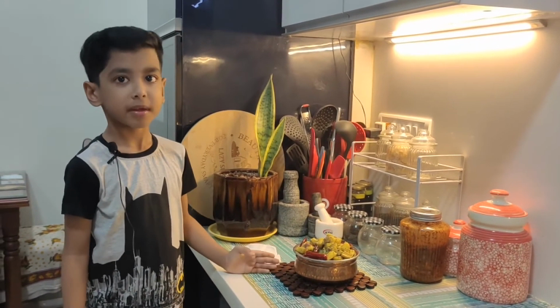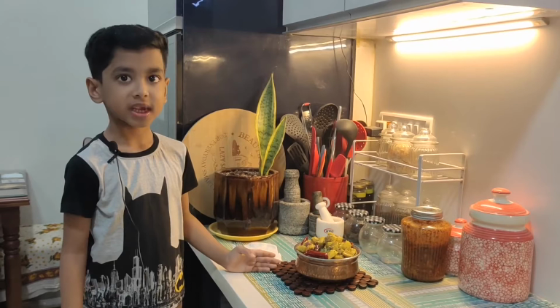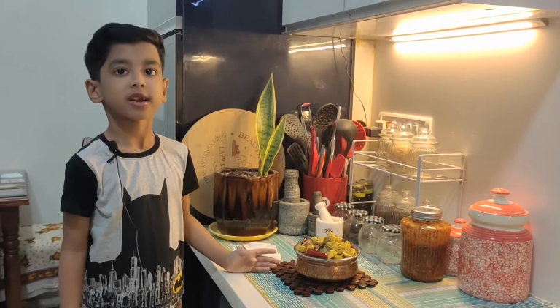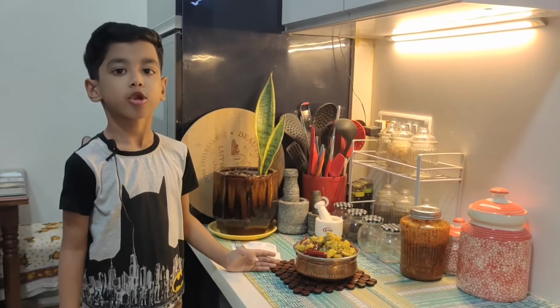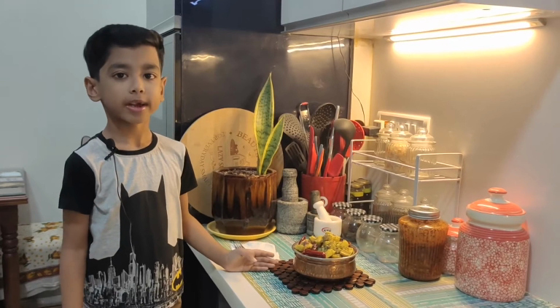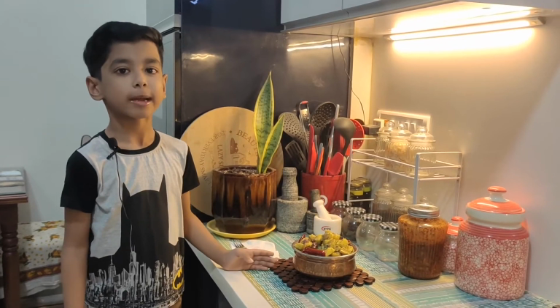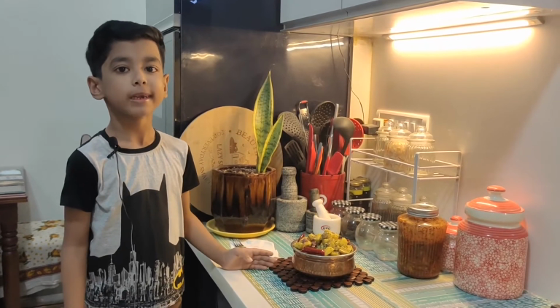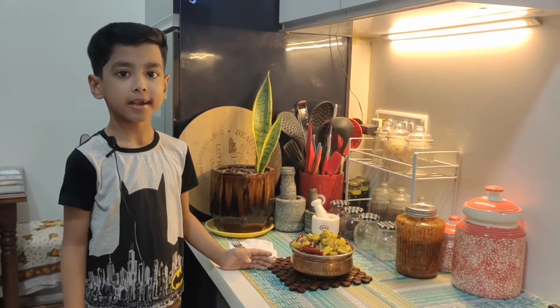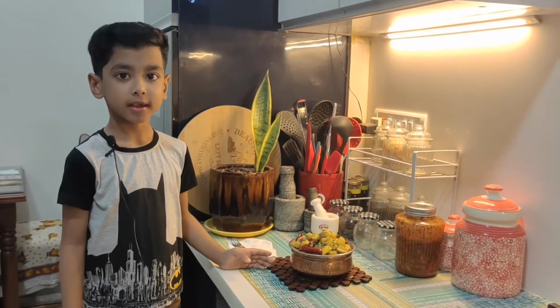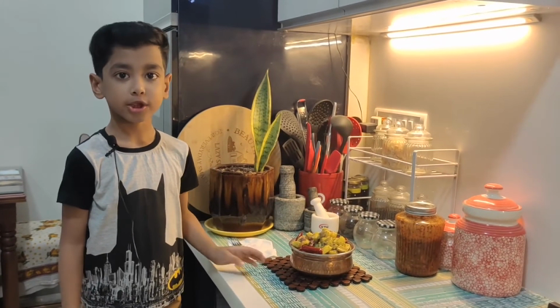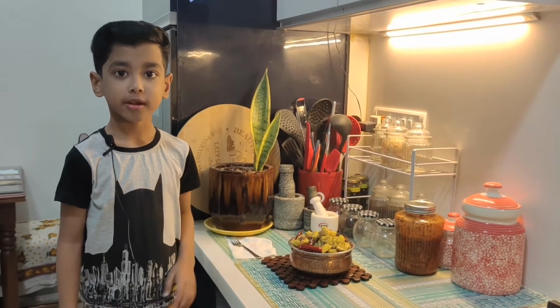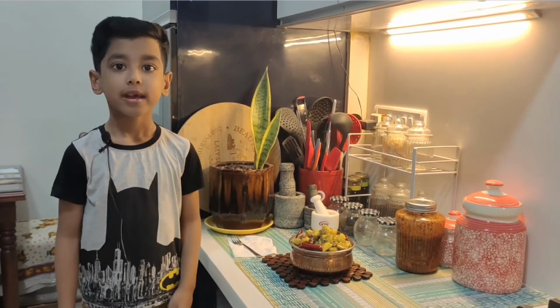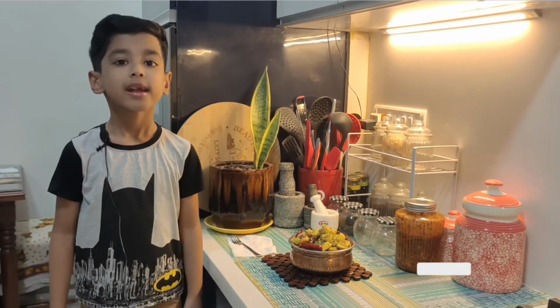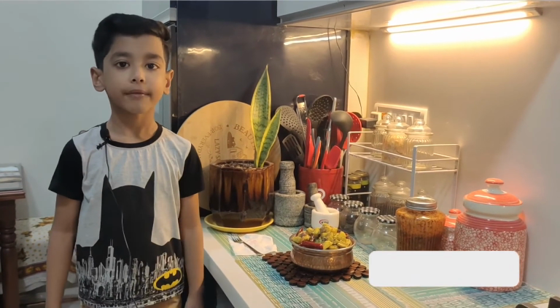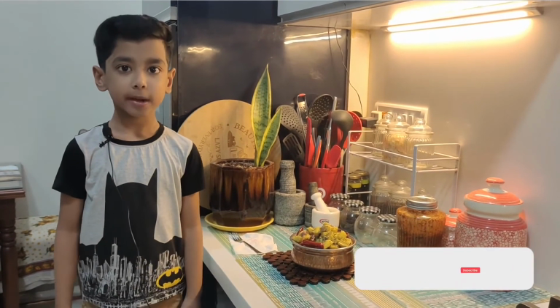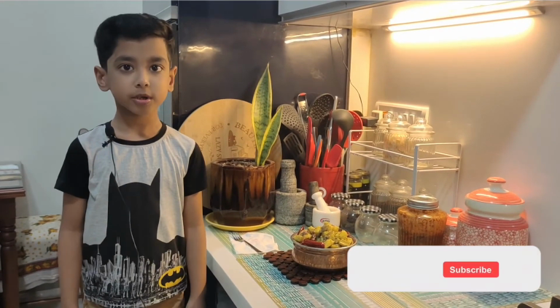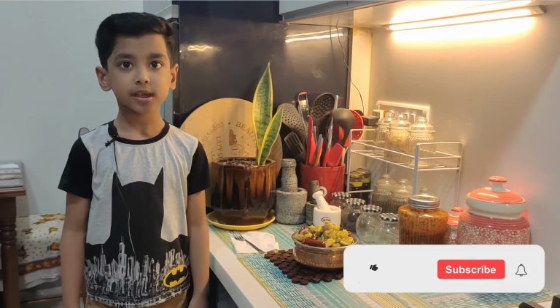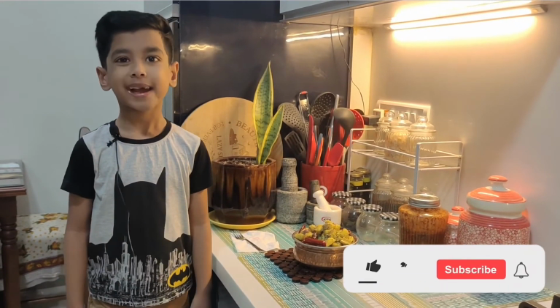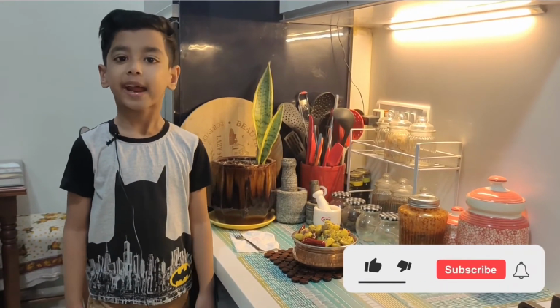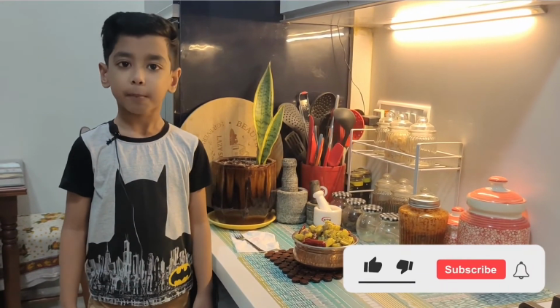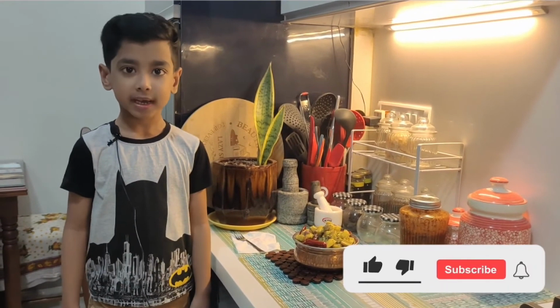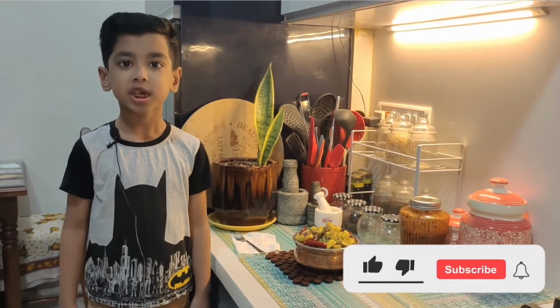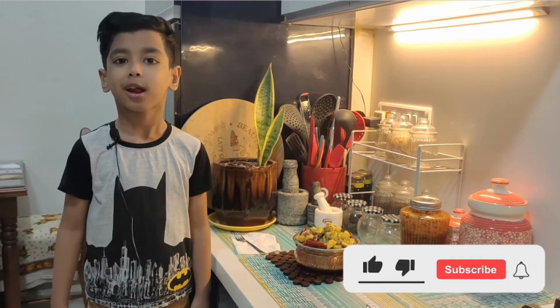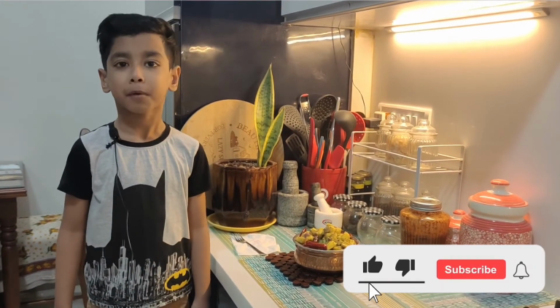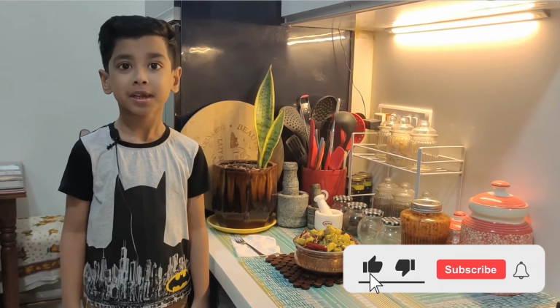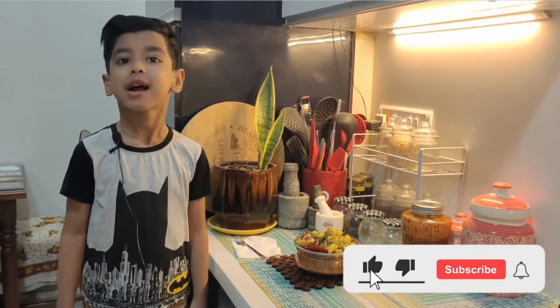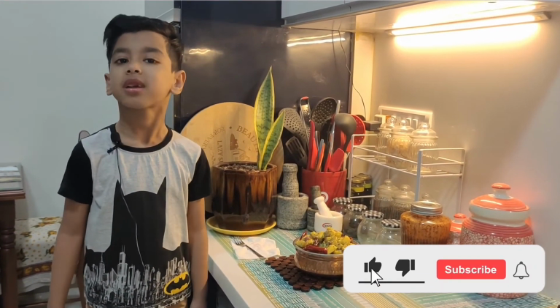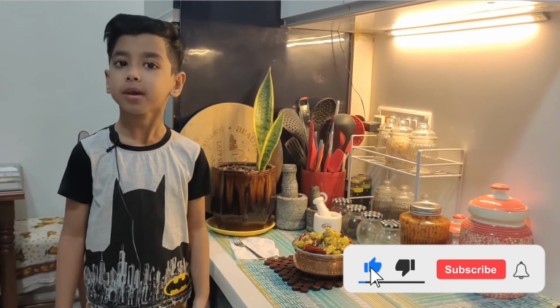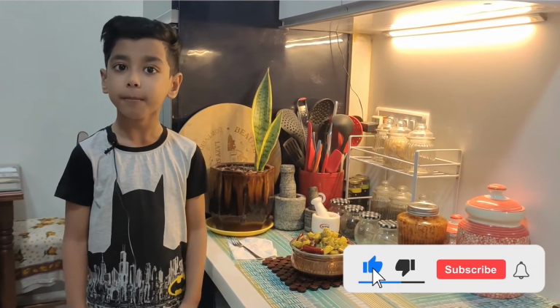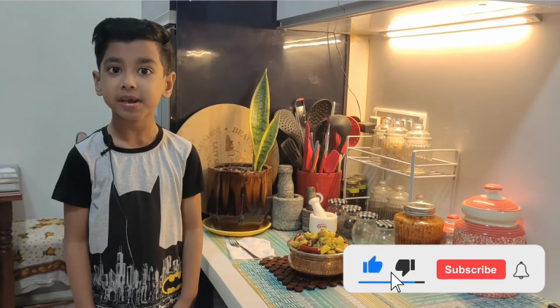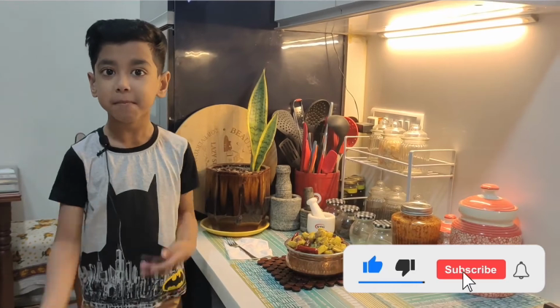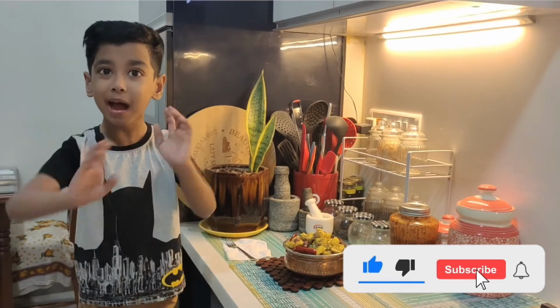Let's put it in the comments section — why are you talking about this video? Please like and share and subscribe. Bye!